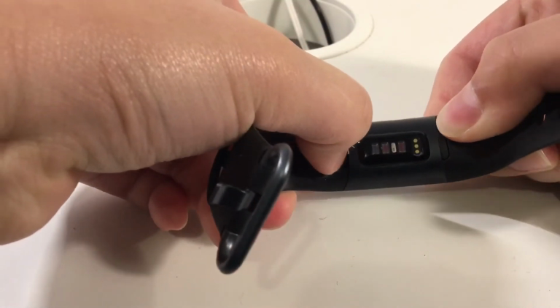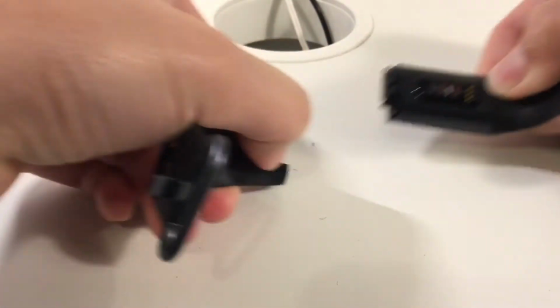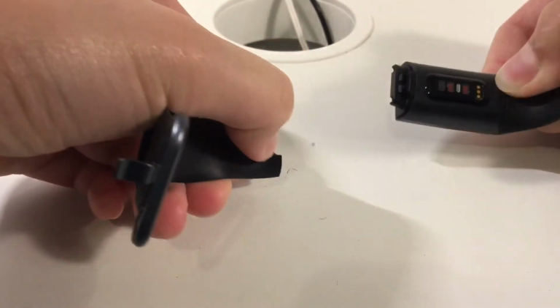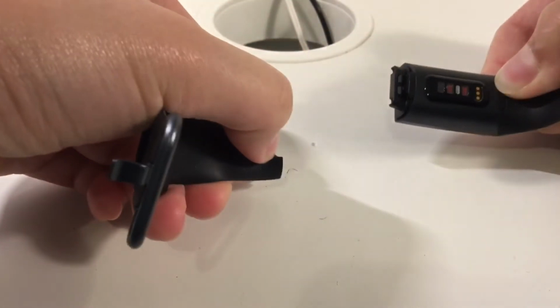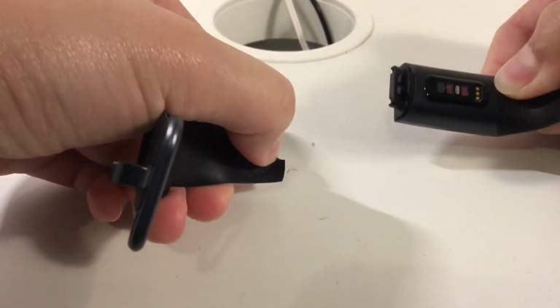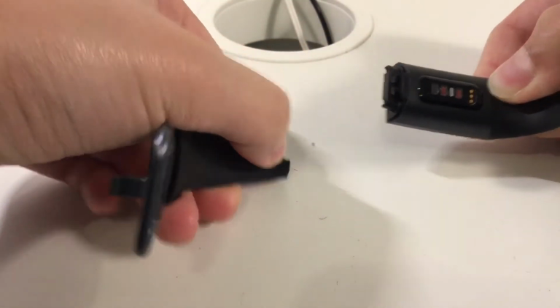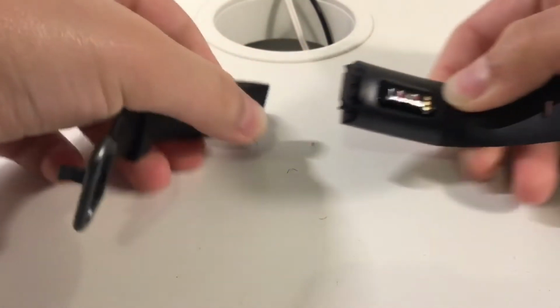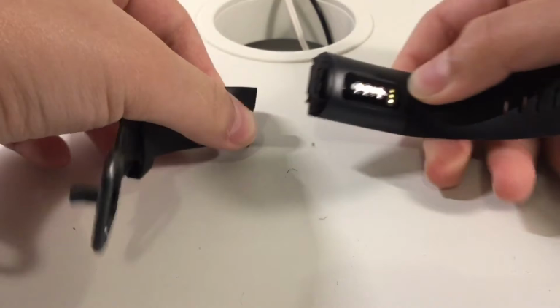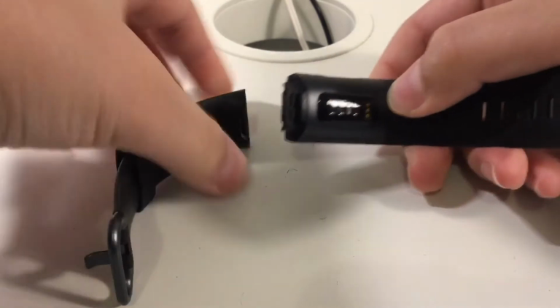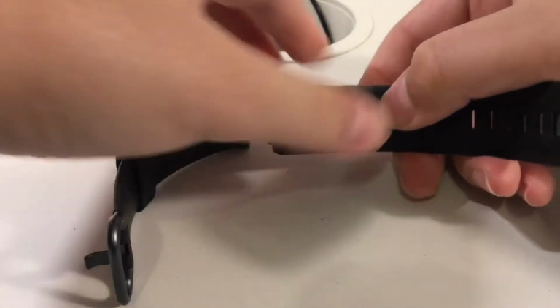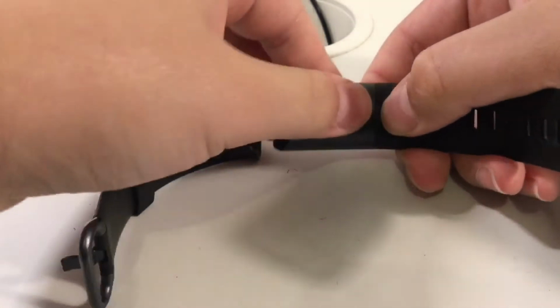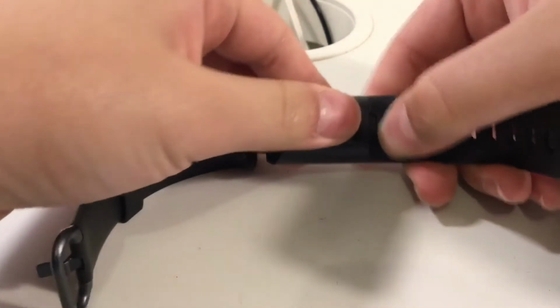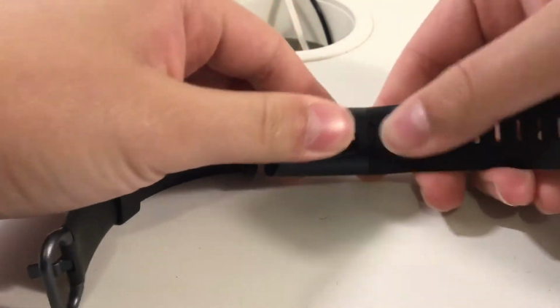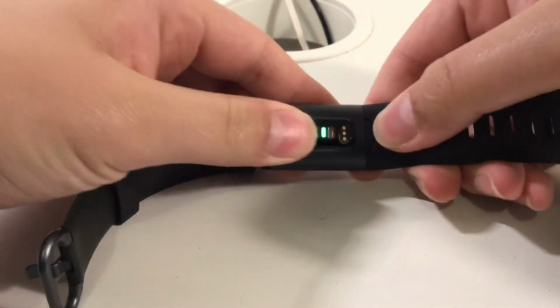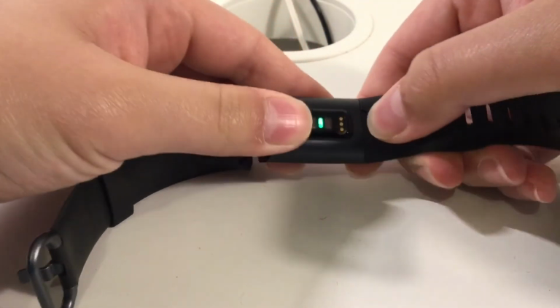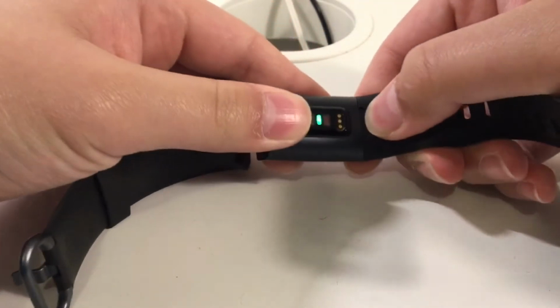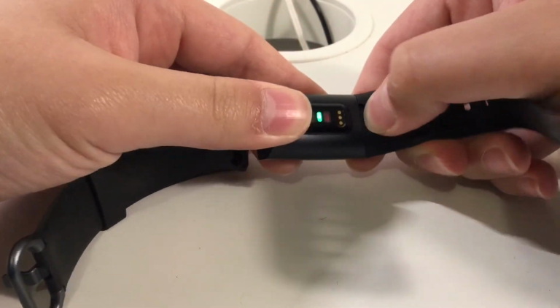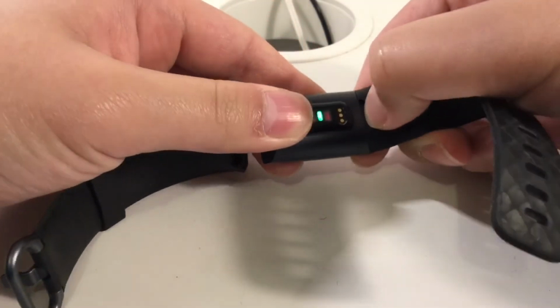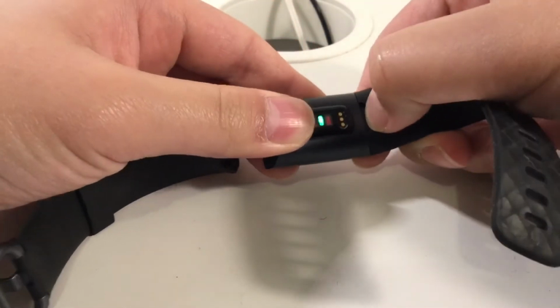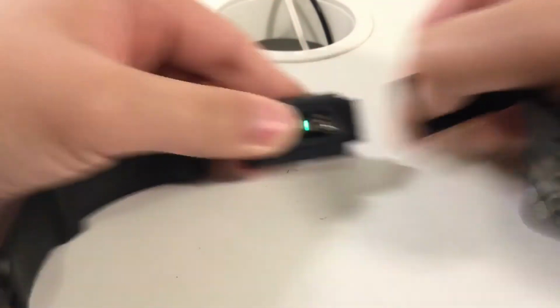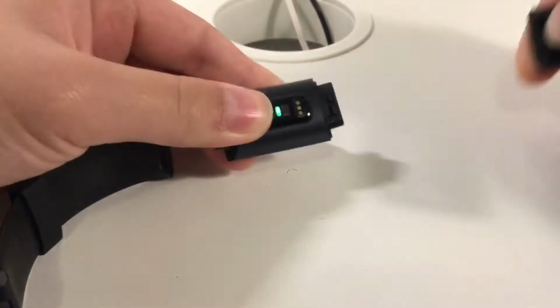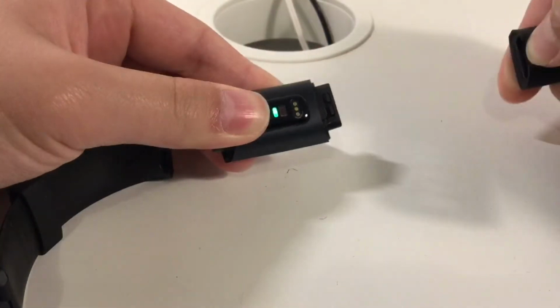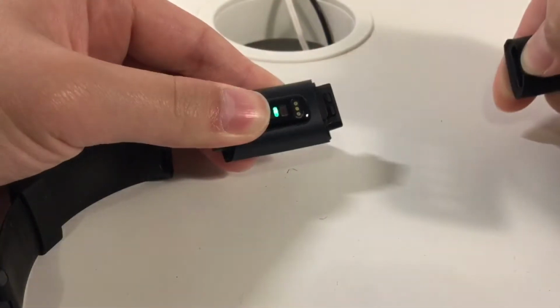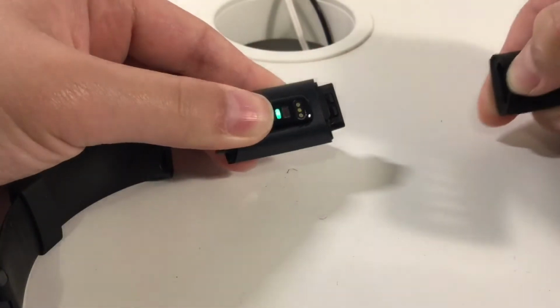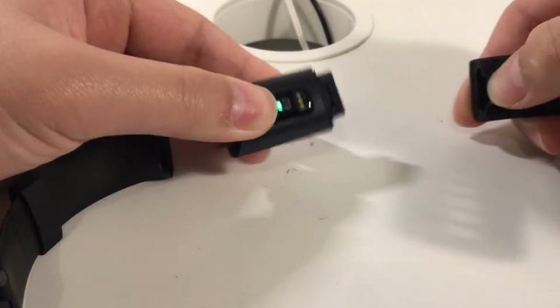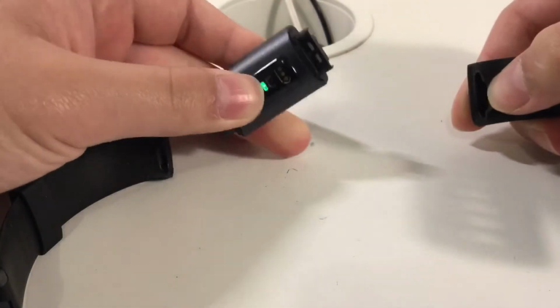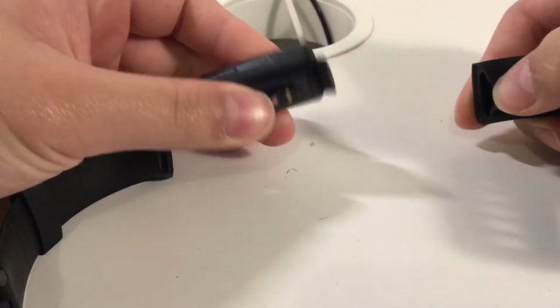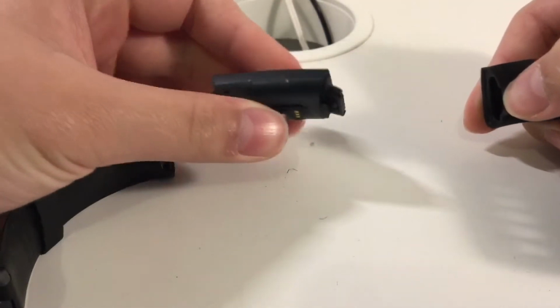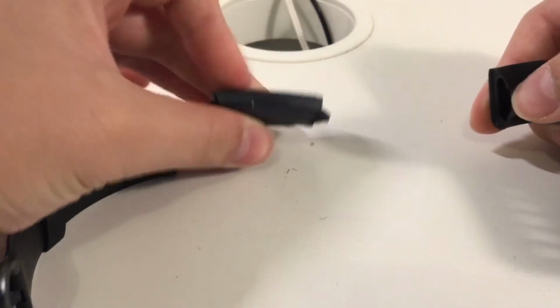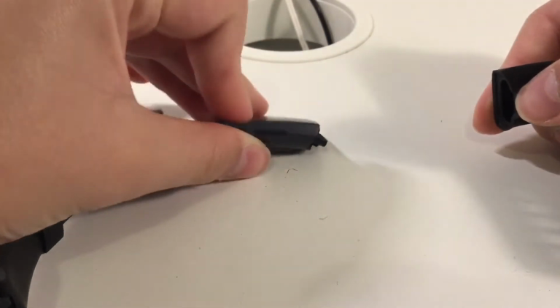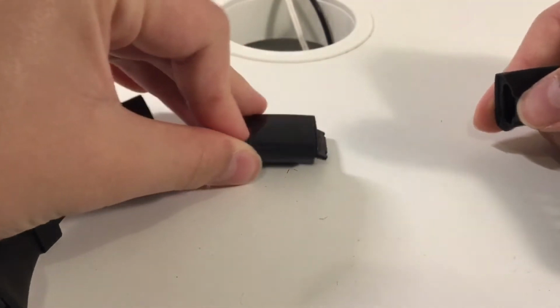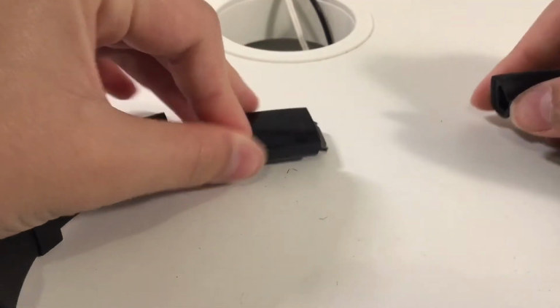Push it down and pull it apart. Push it down once again, pull it apart, and it should come apart.